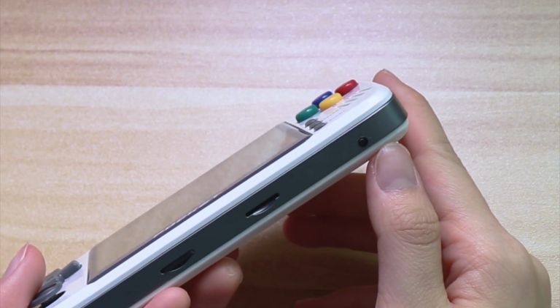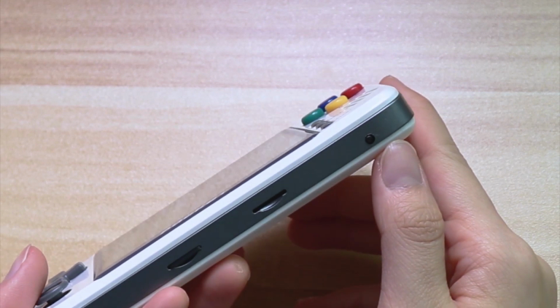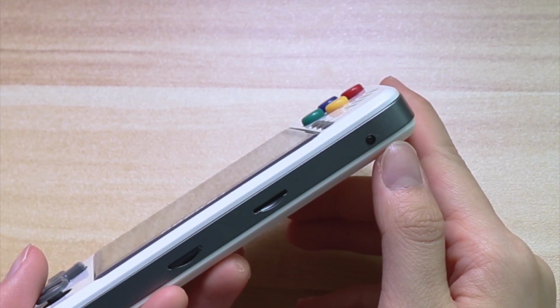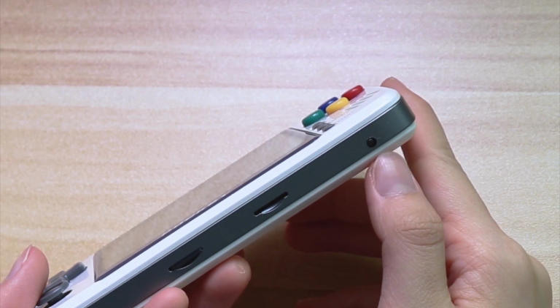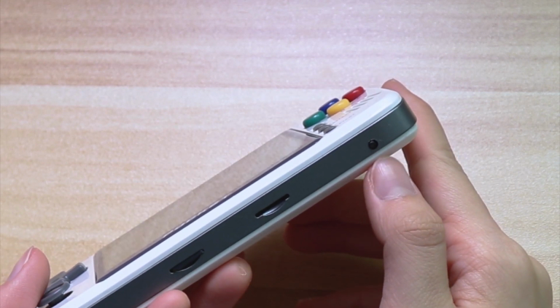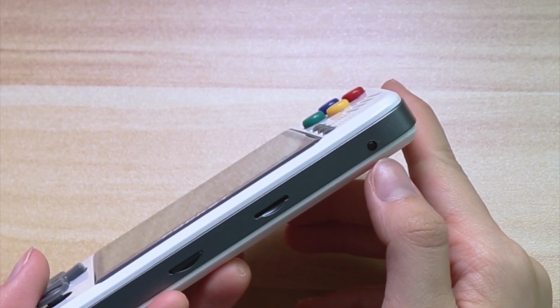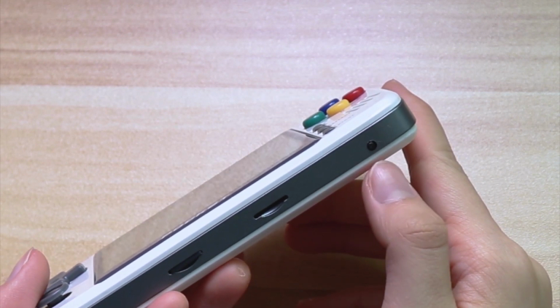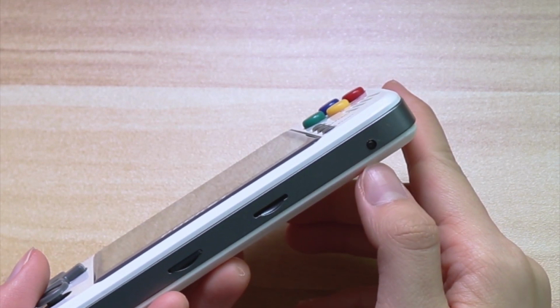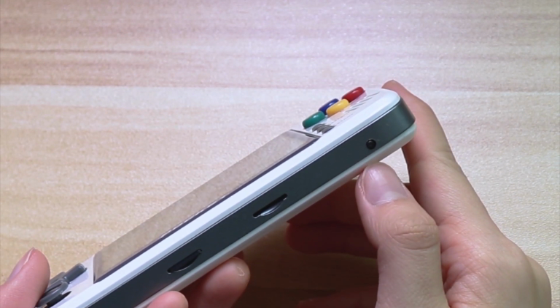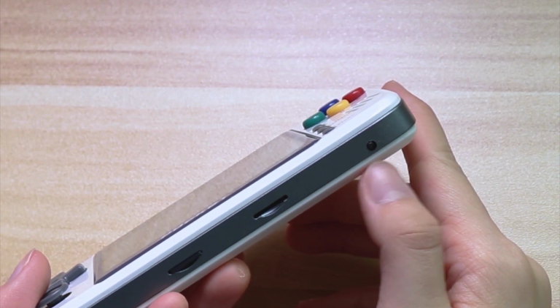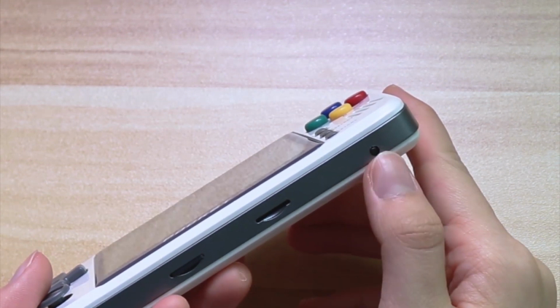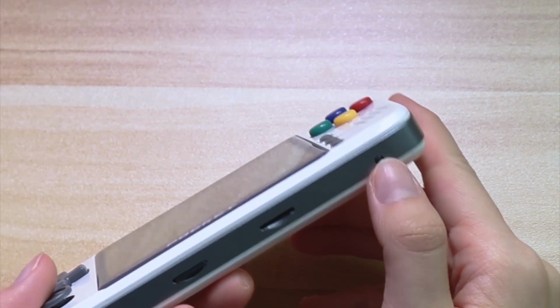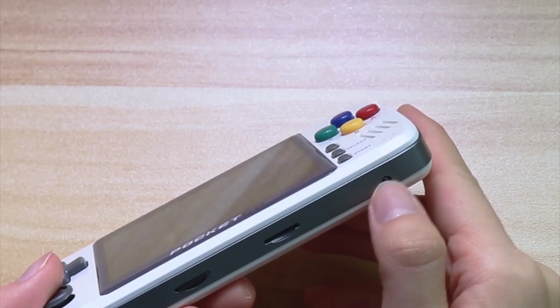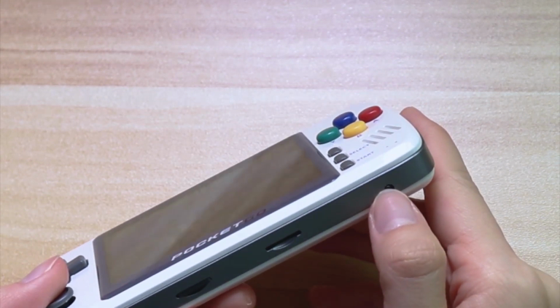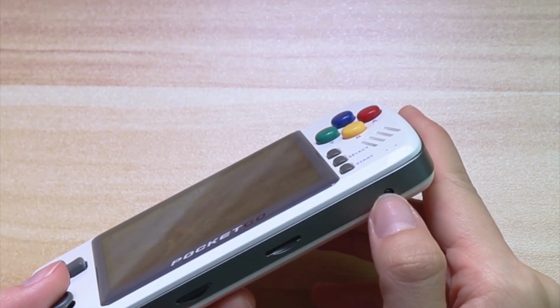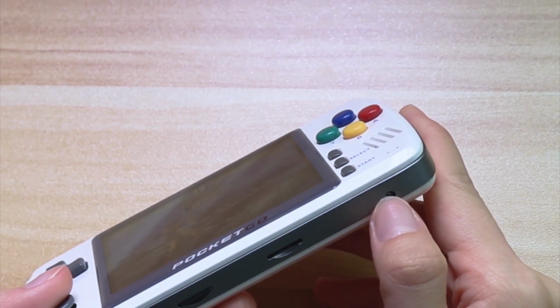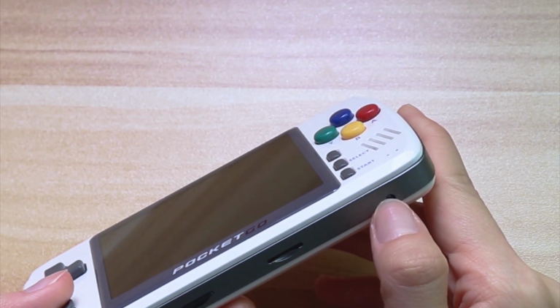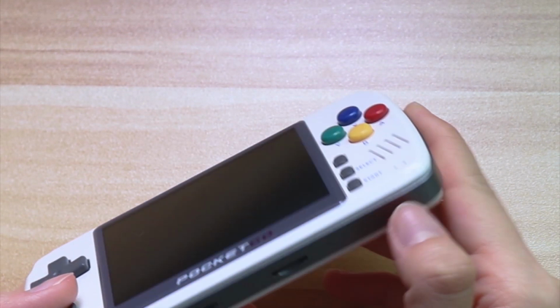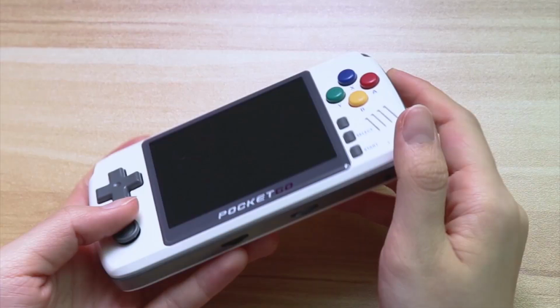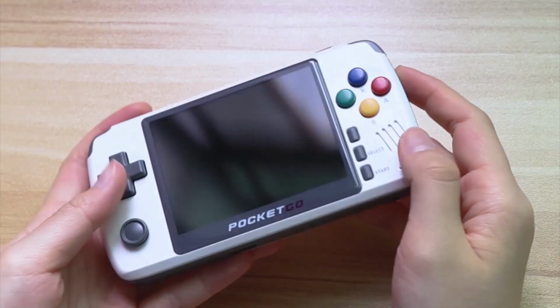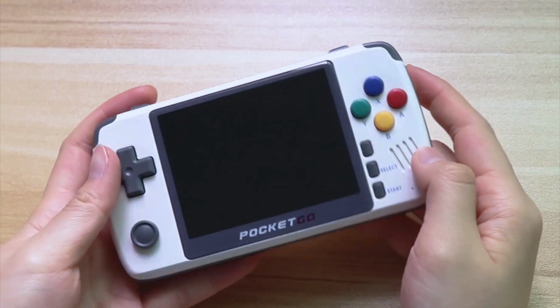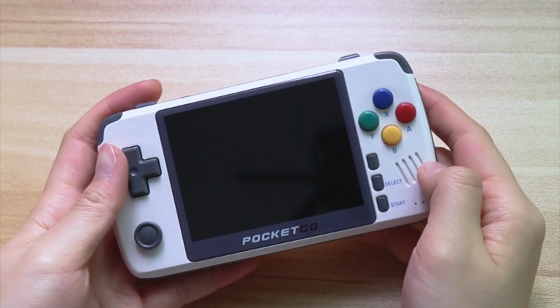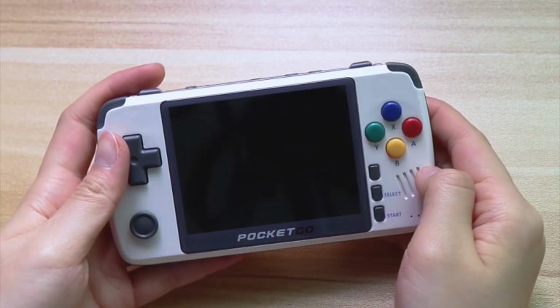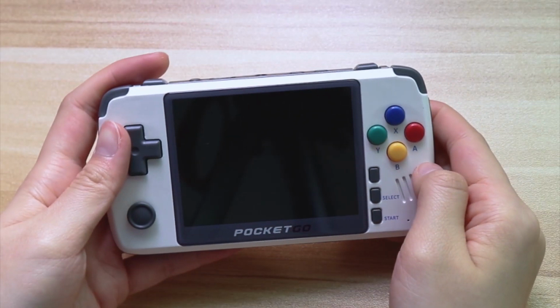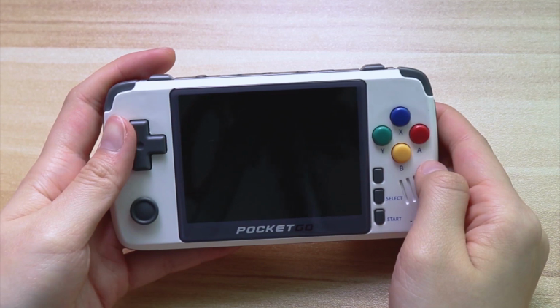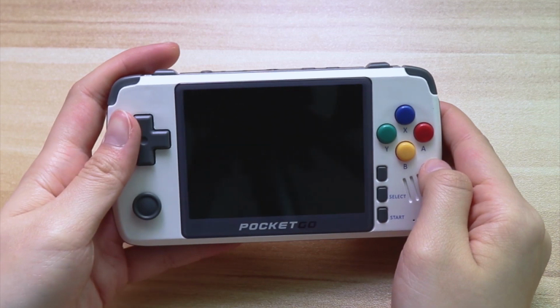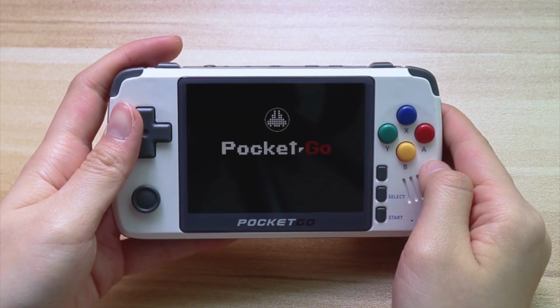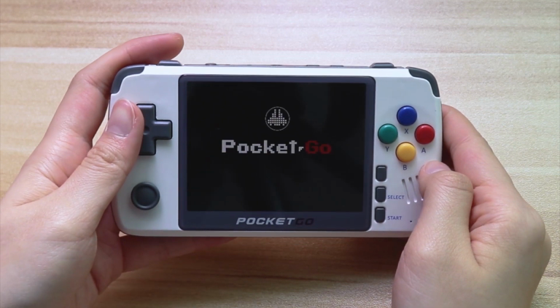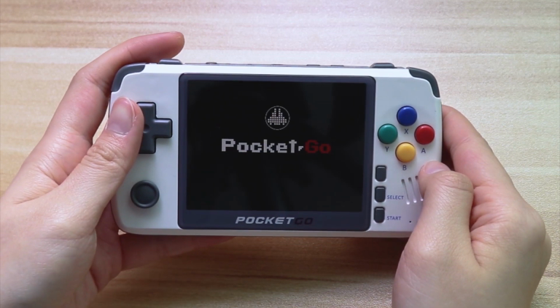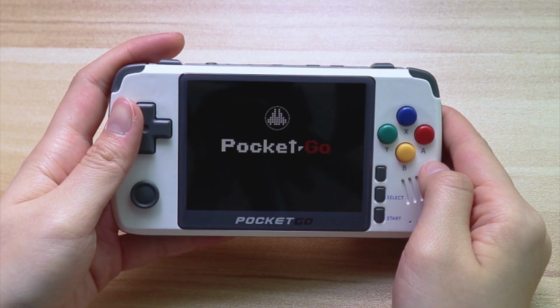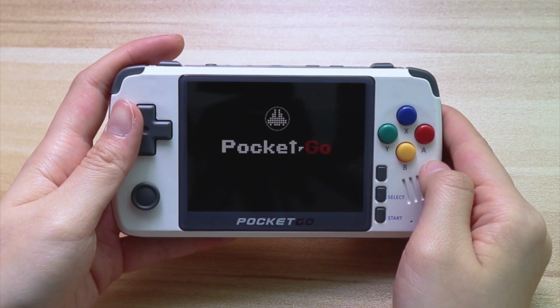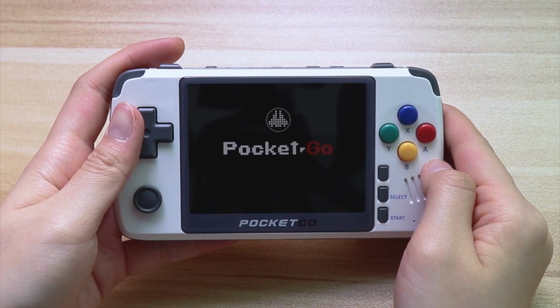As with the RG350, once the game crashes or gets stuck, you can quickly reboot the machine.